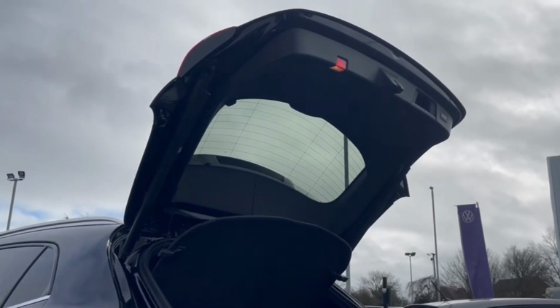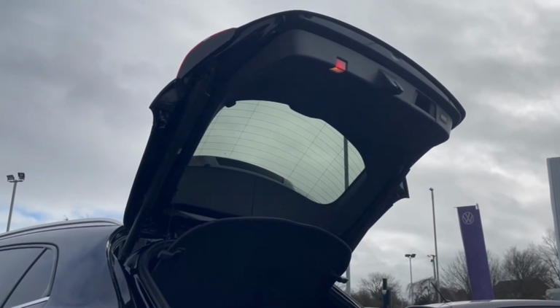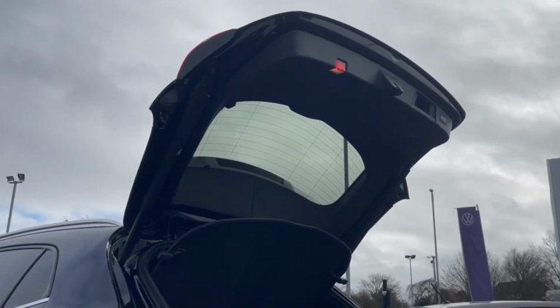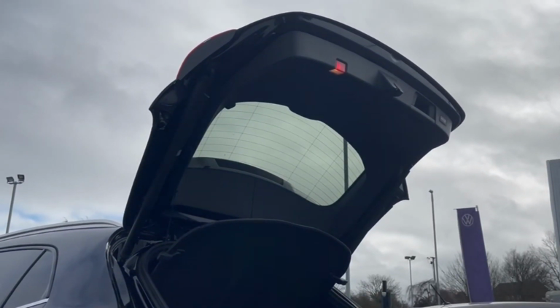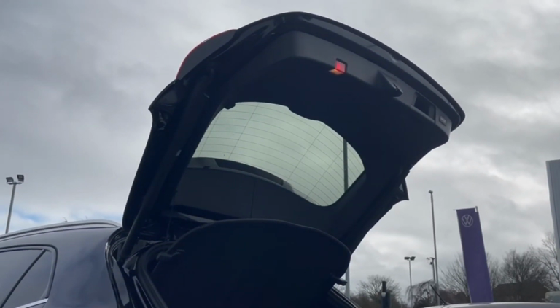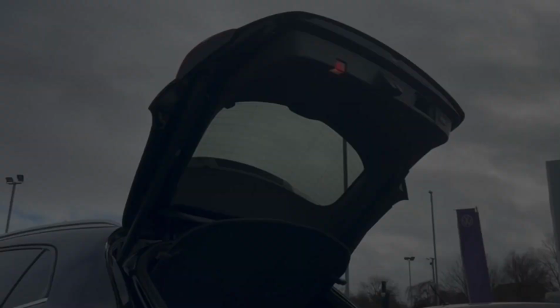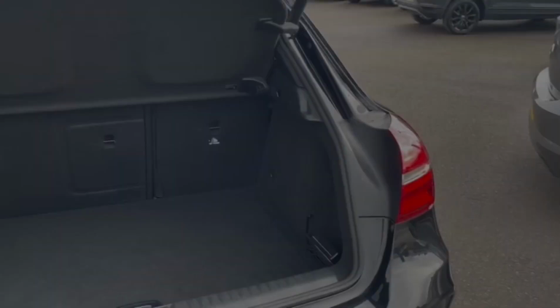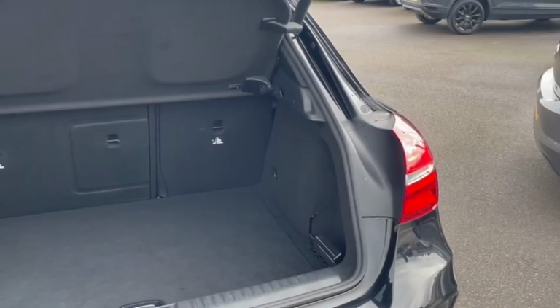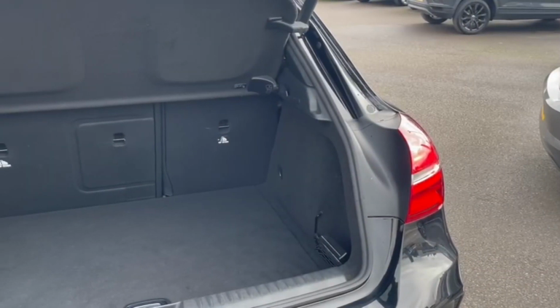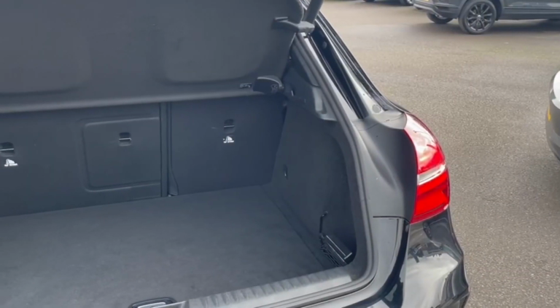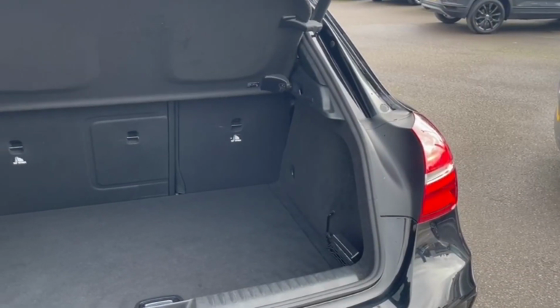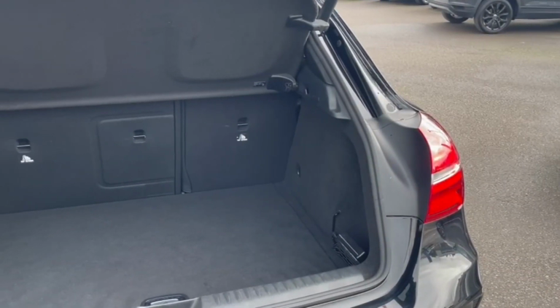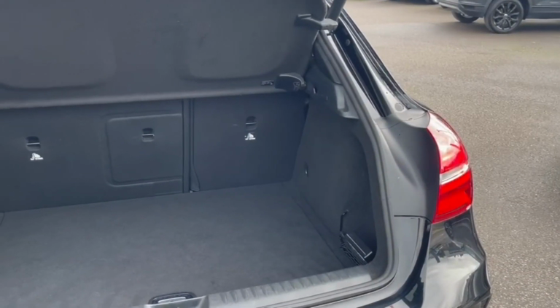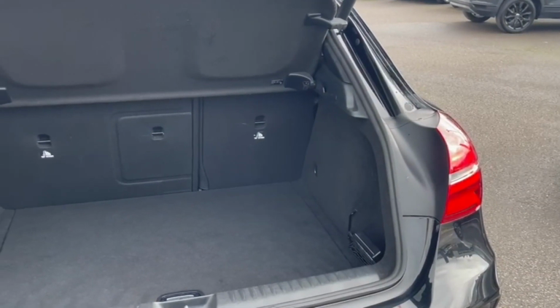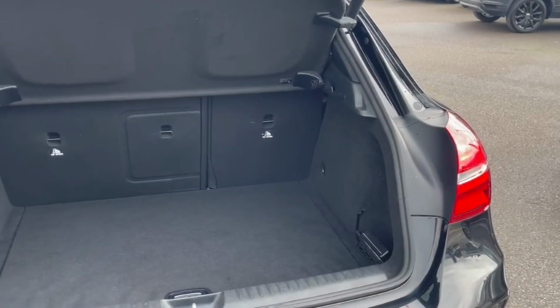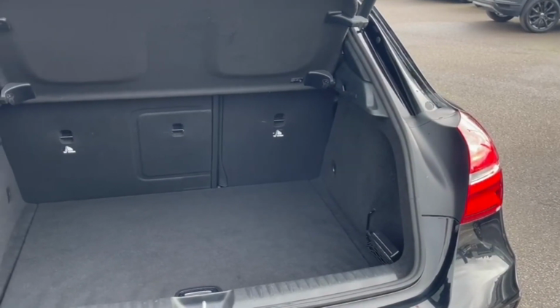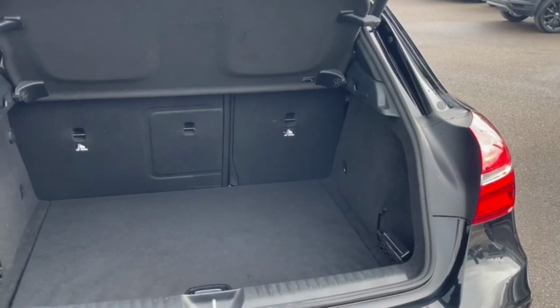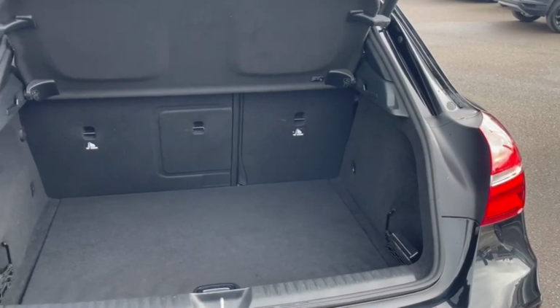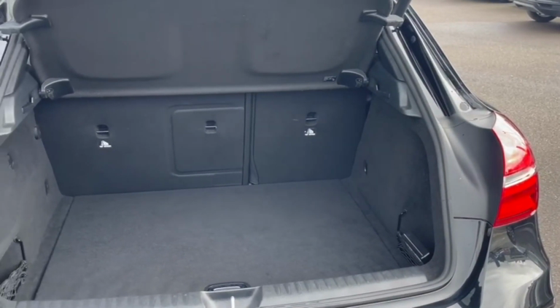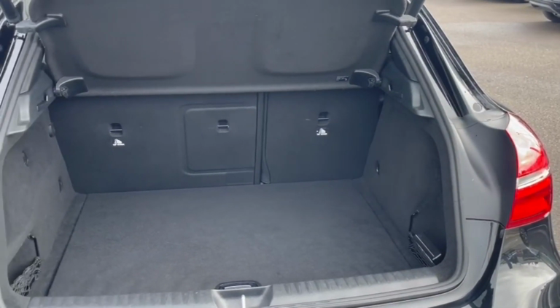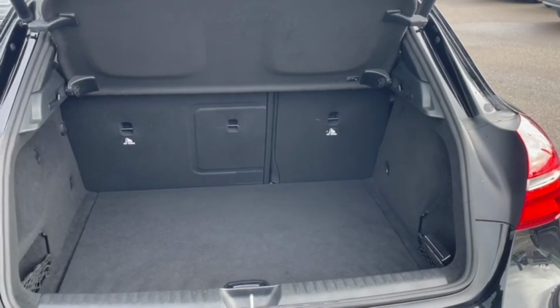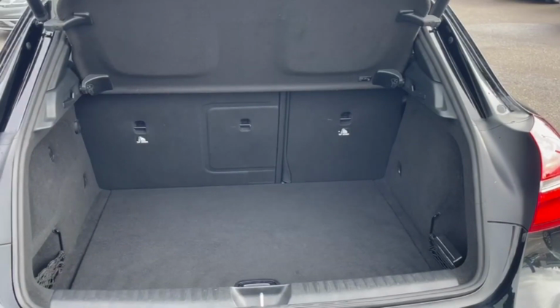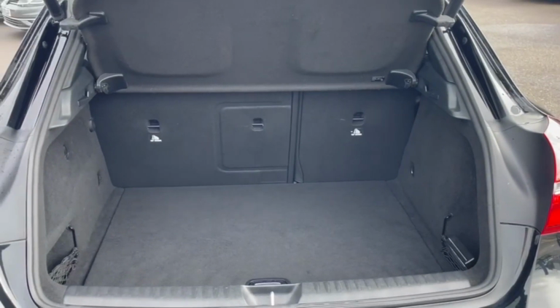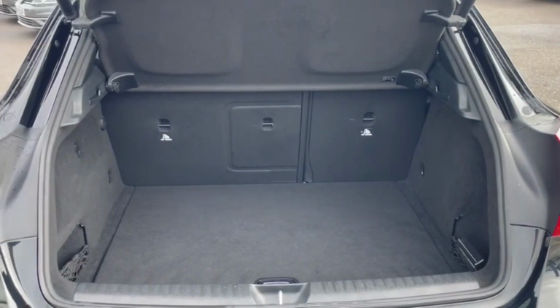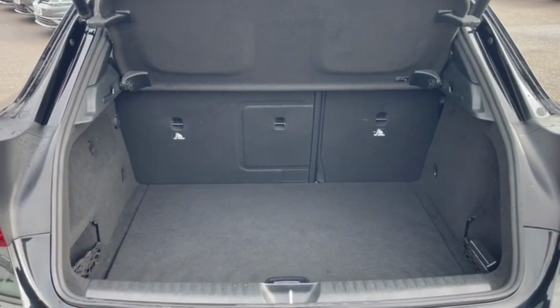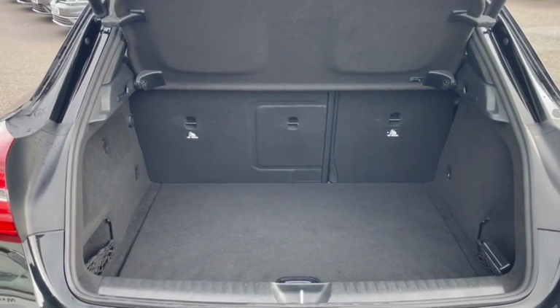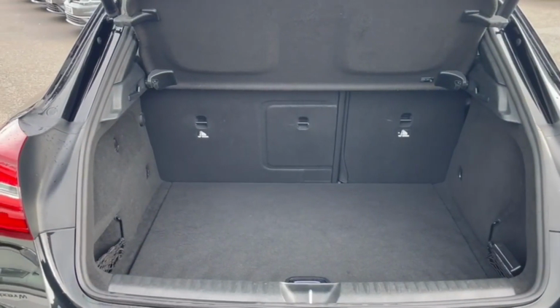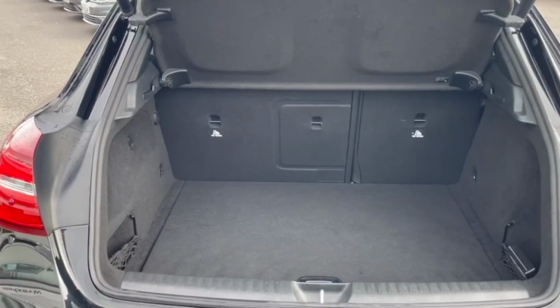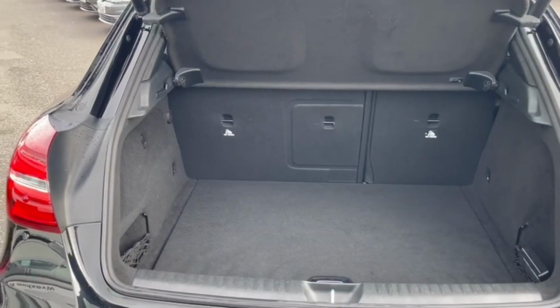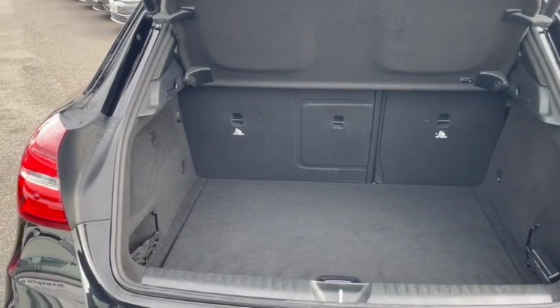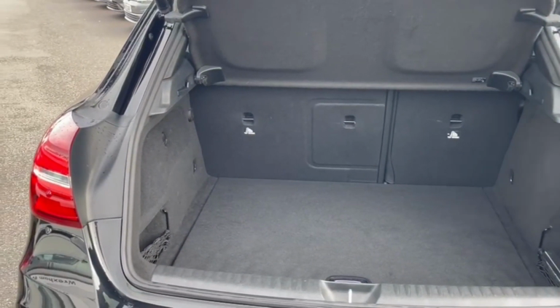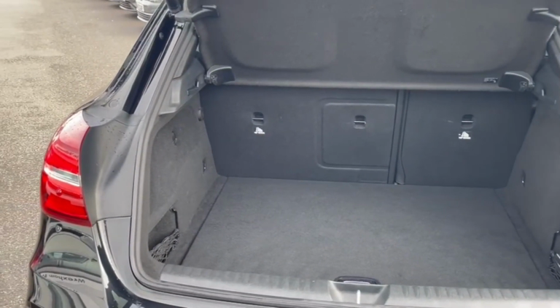Inside, you've got plenty of room available. You've also got the folding back seats with a privacy screen up top.